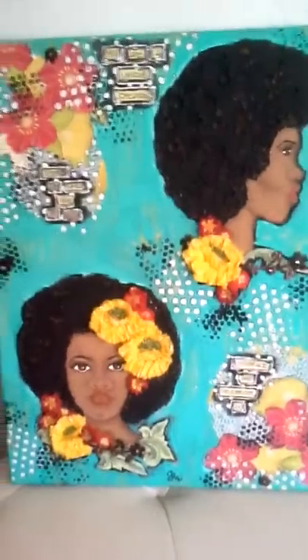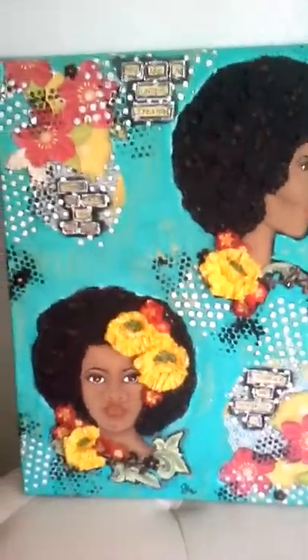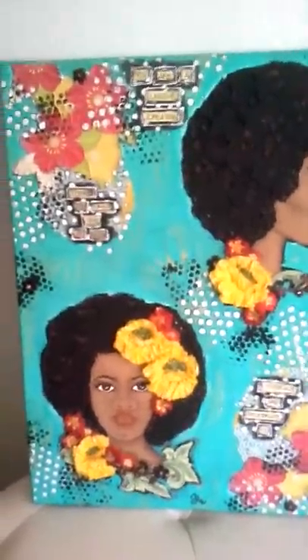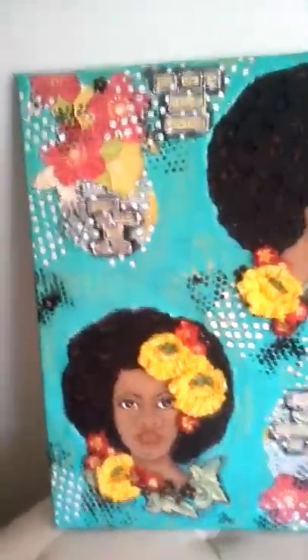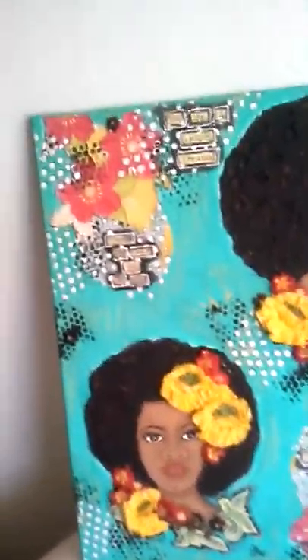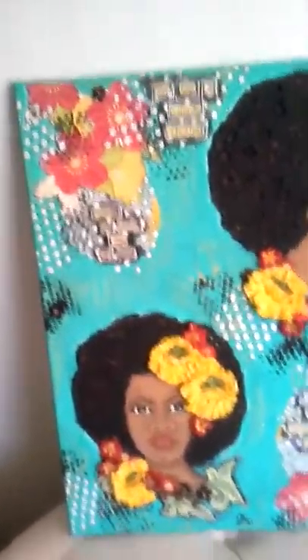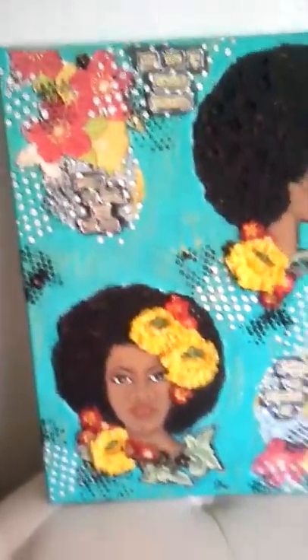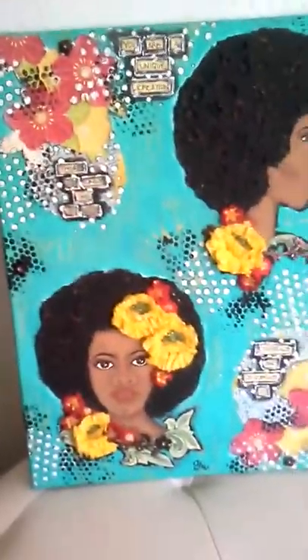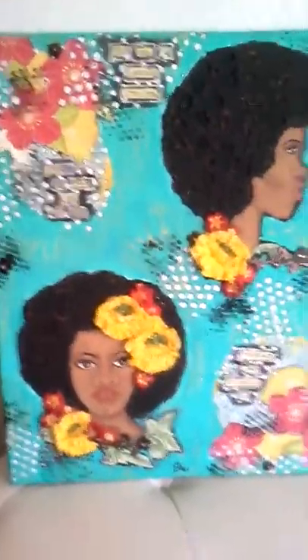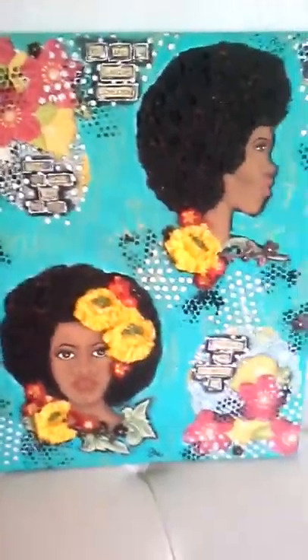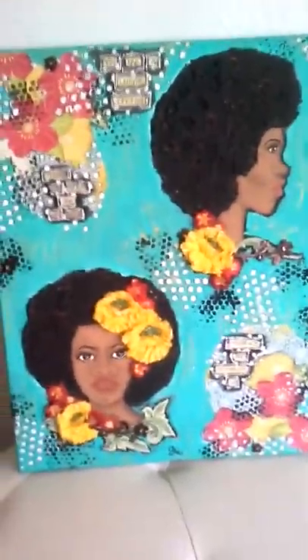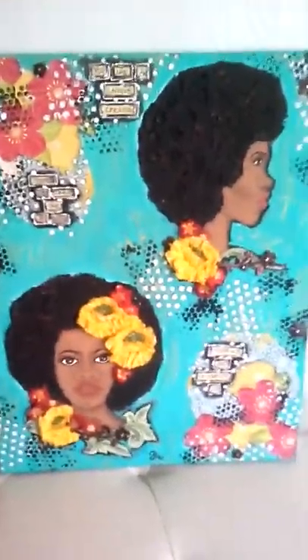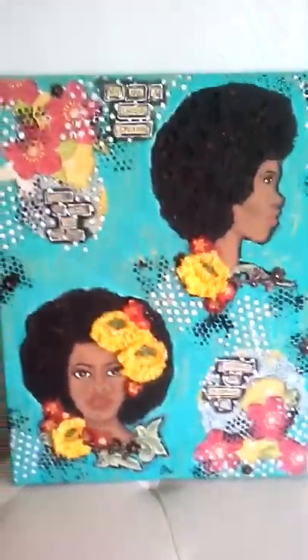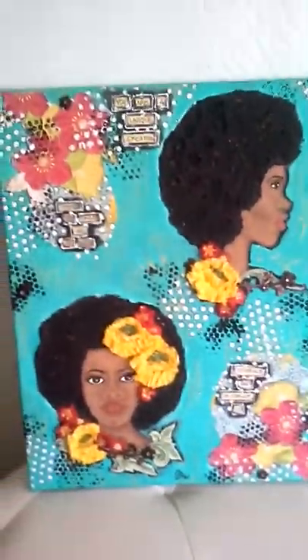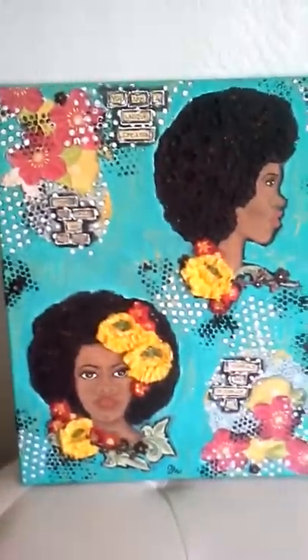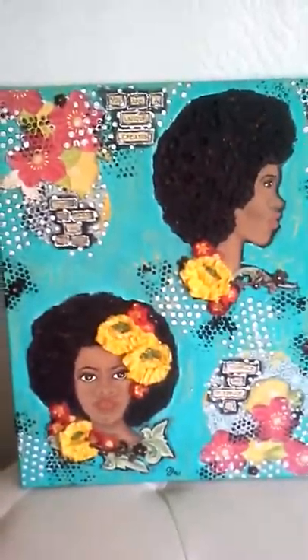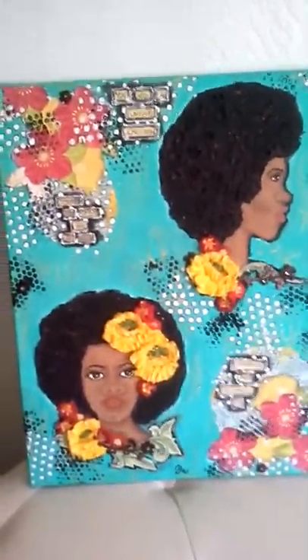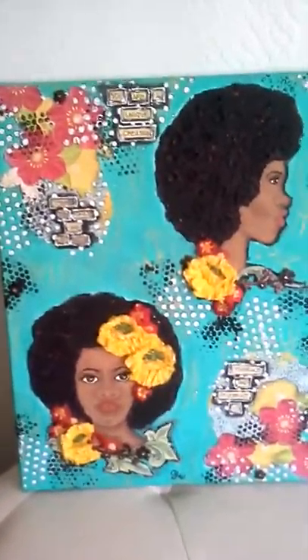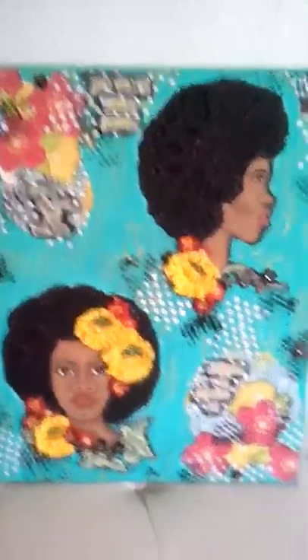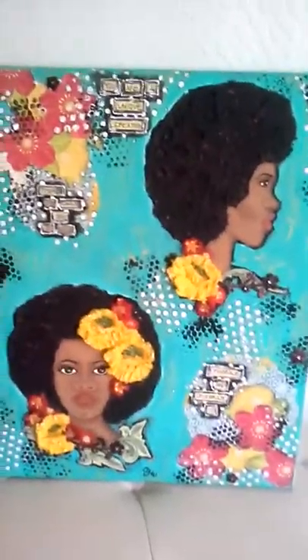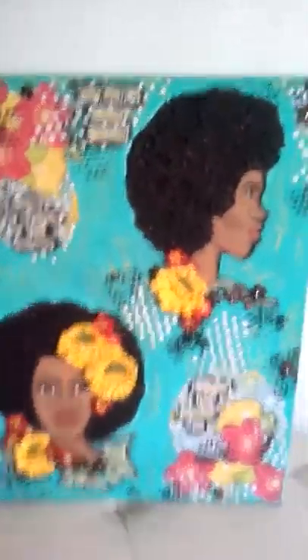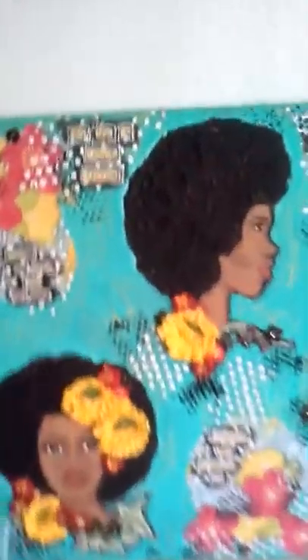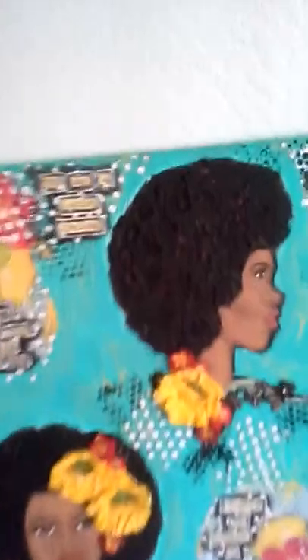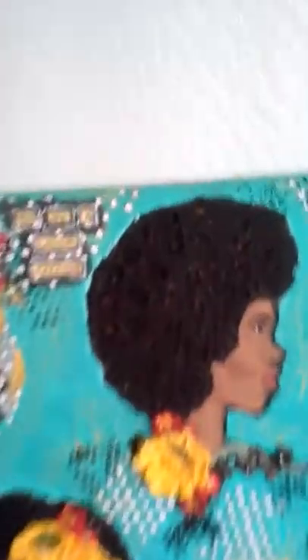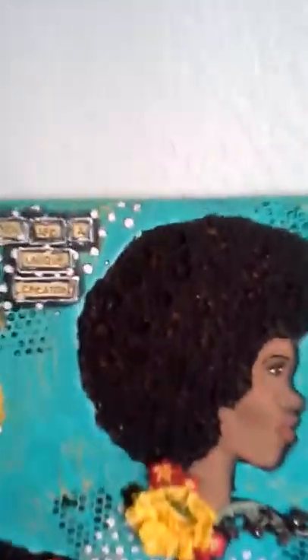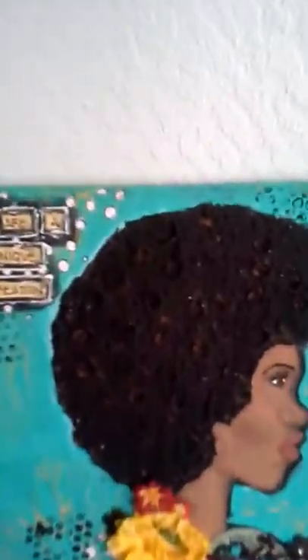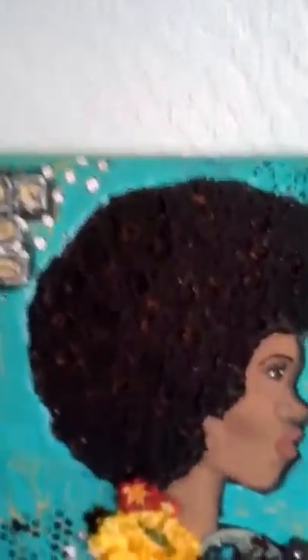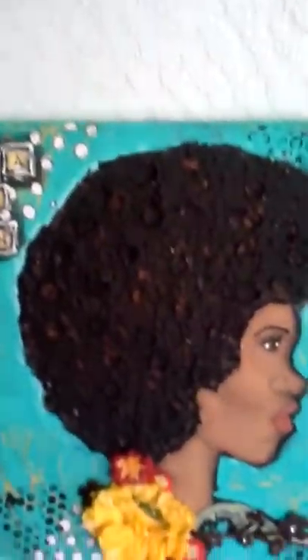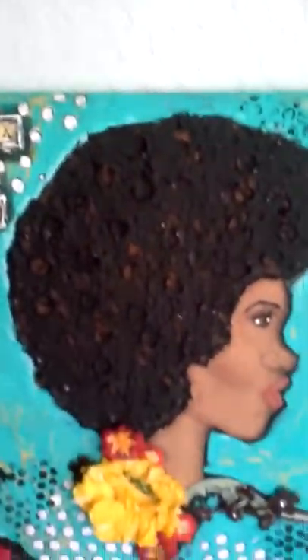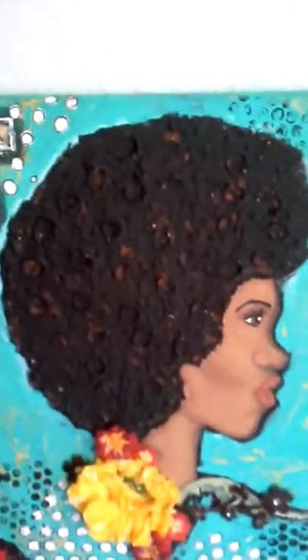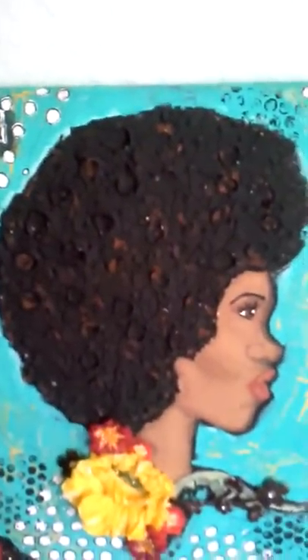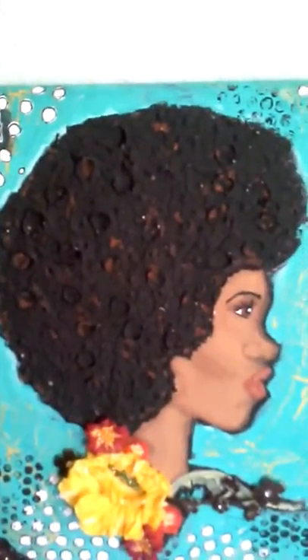This piece uses modeling paste for the lady's hair — you can see that right there.